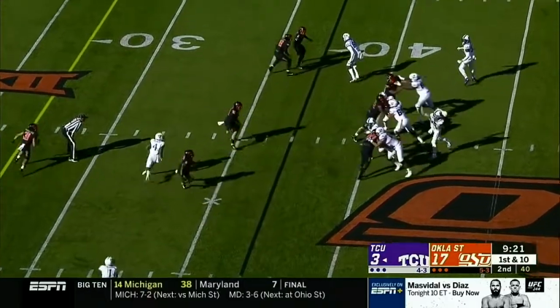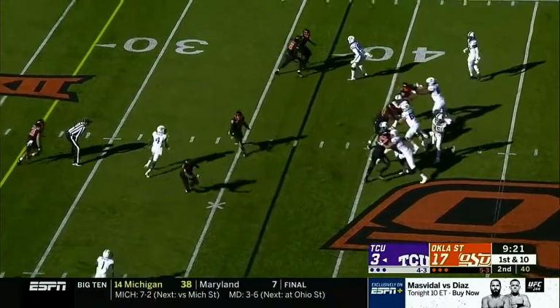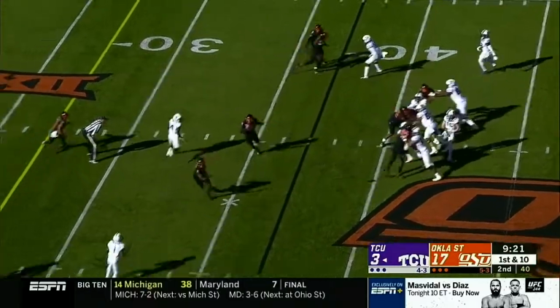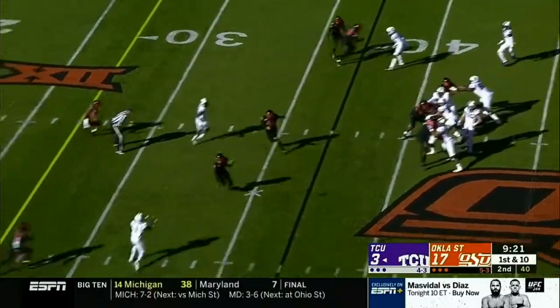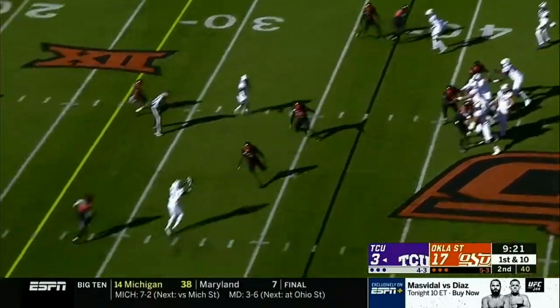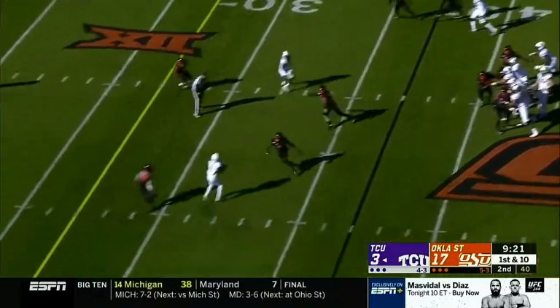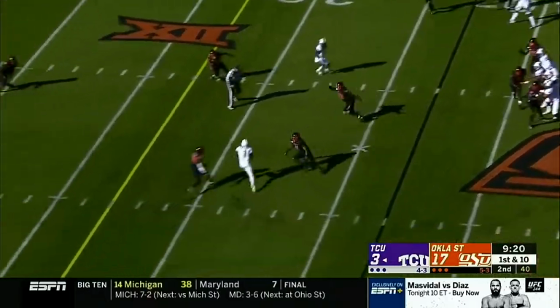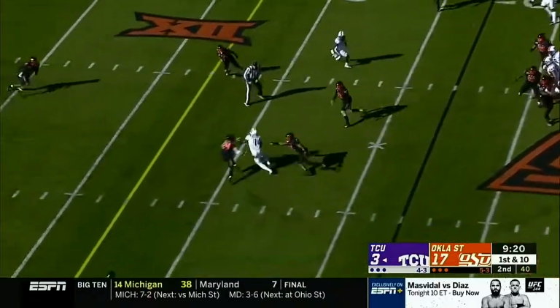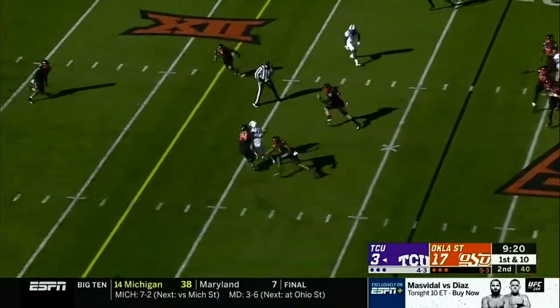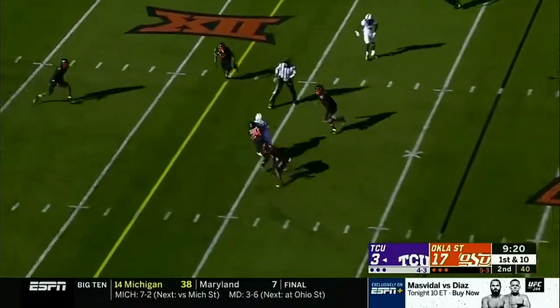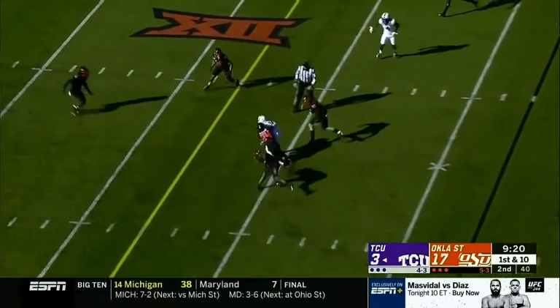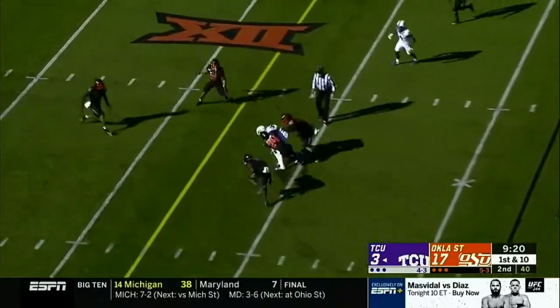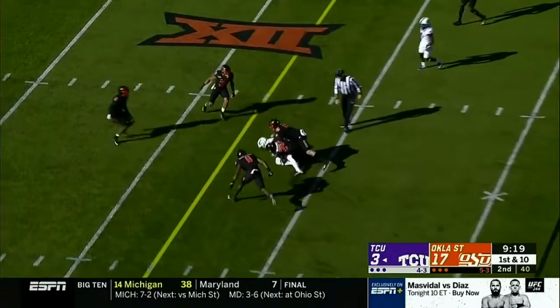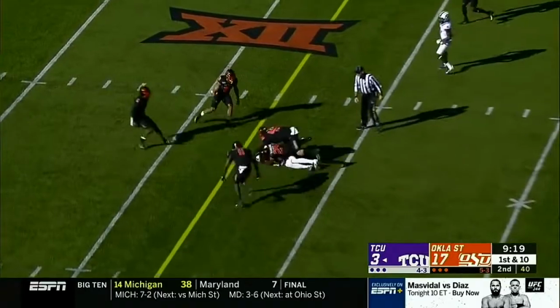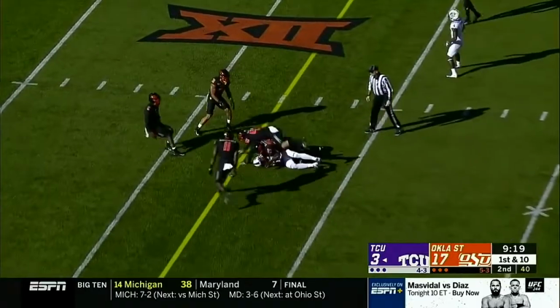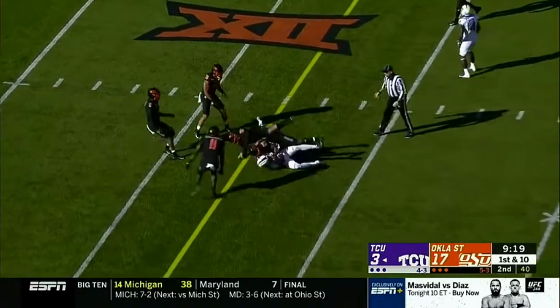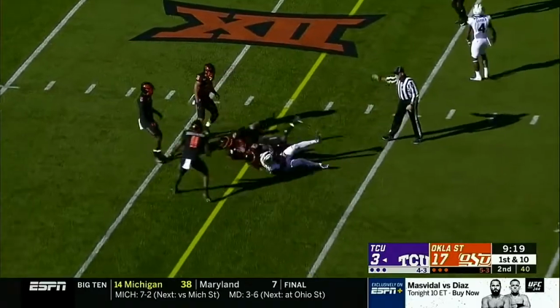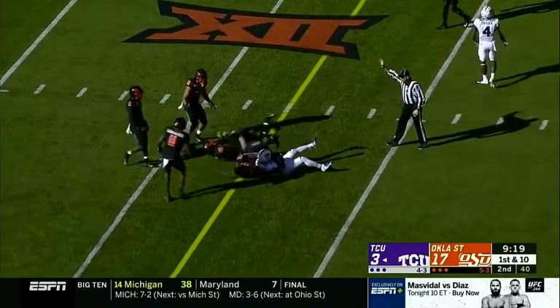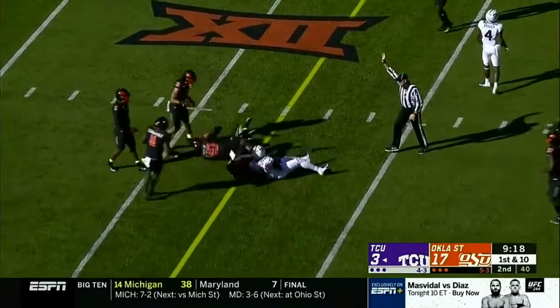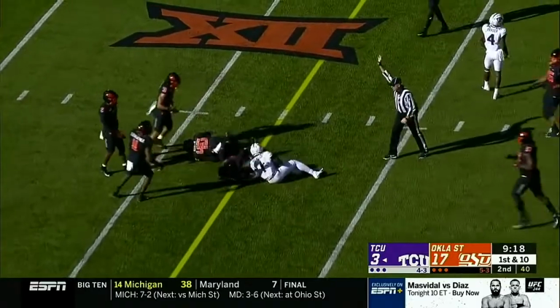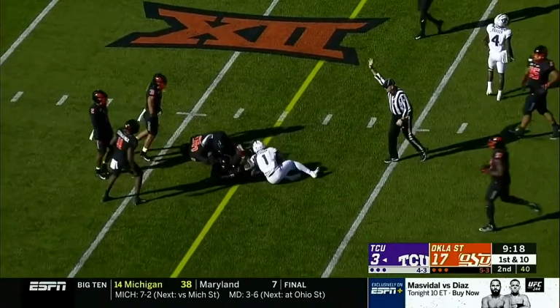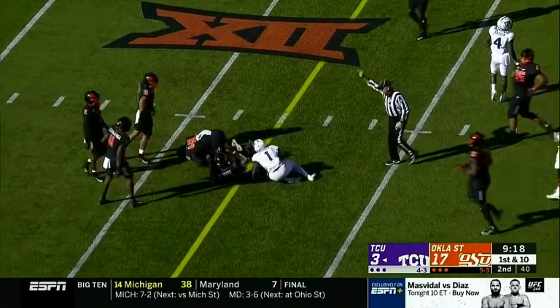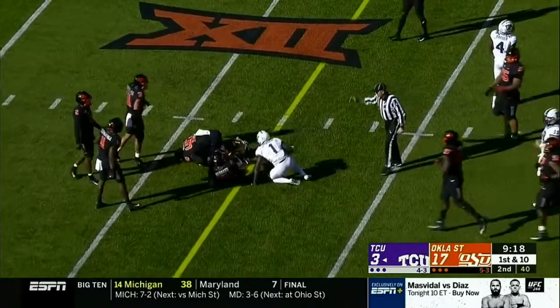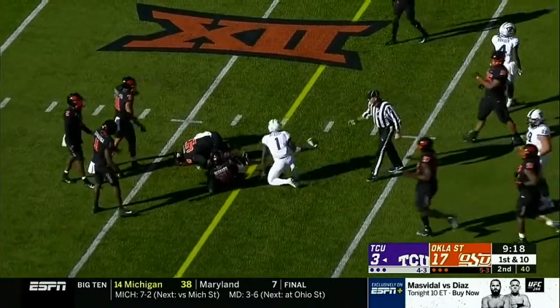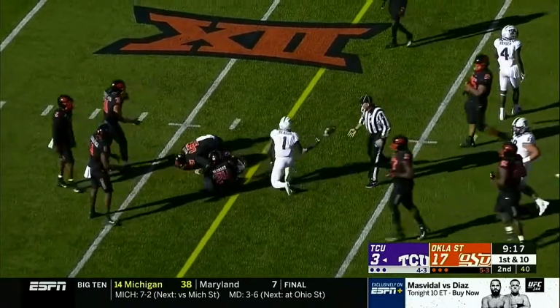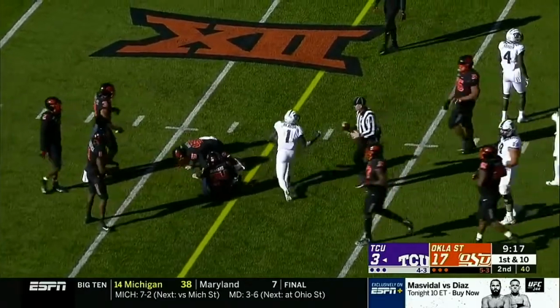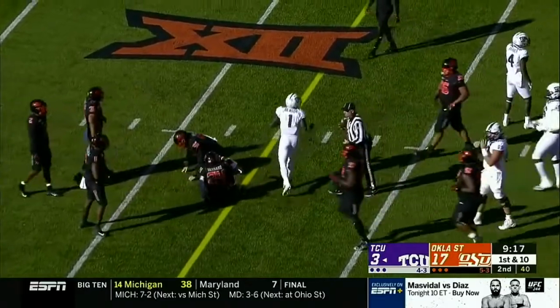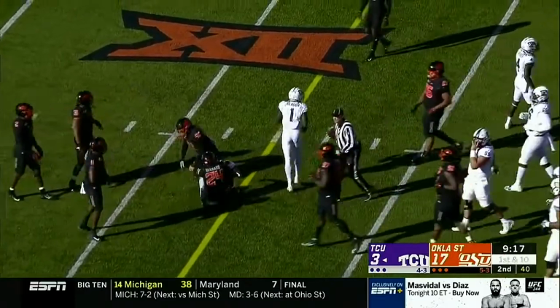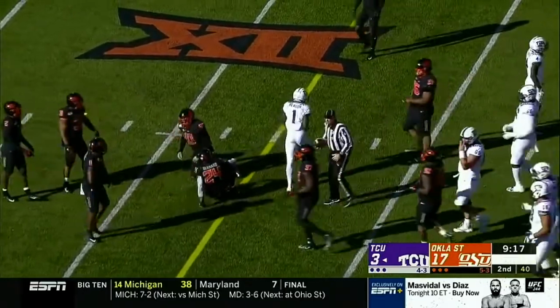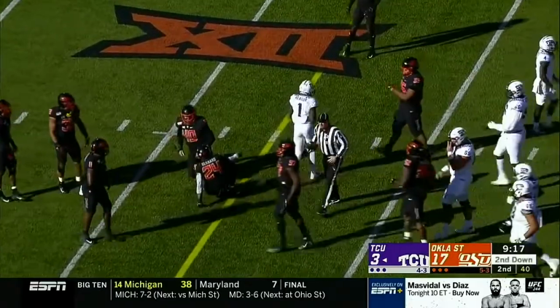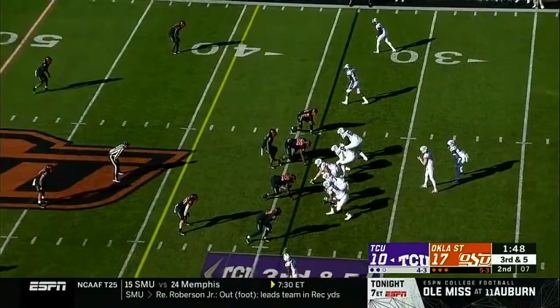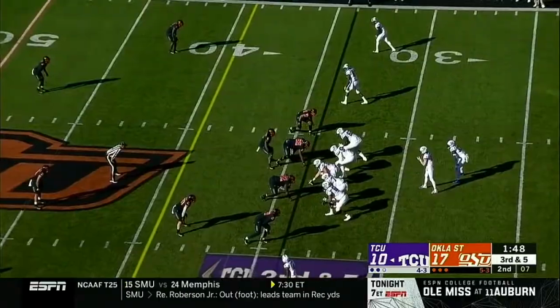Duggan on the quick slam, Rager makes a catch, and inside the 30 to the 28.